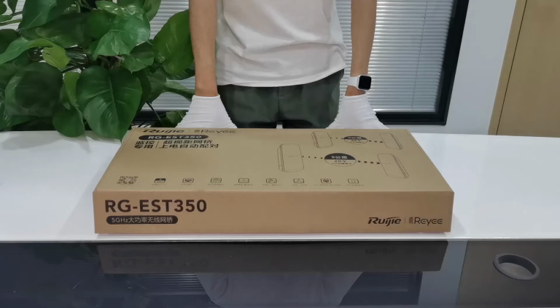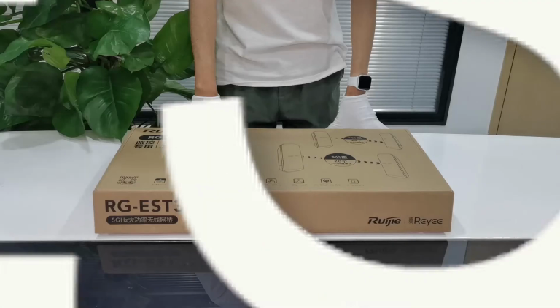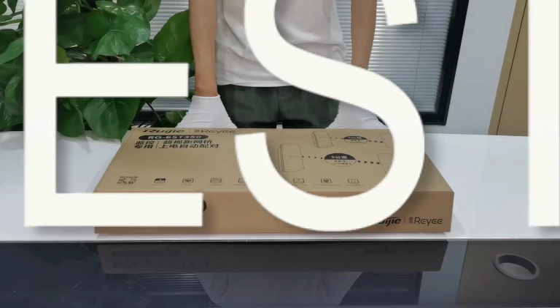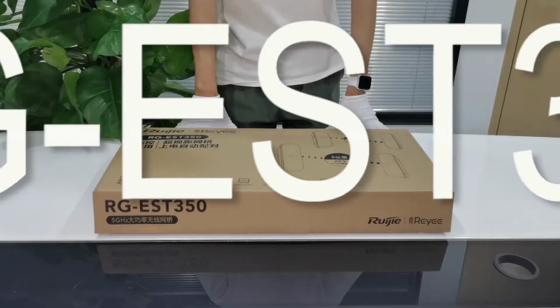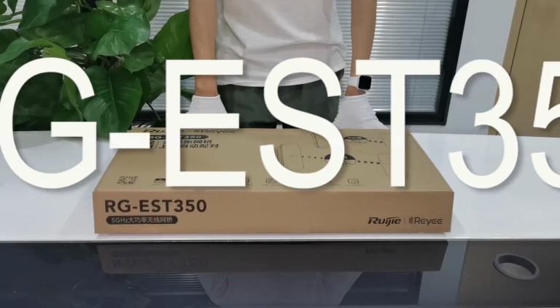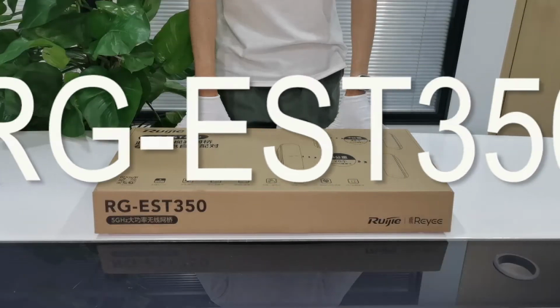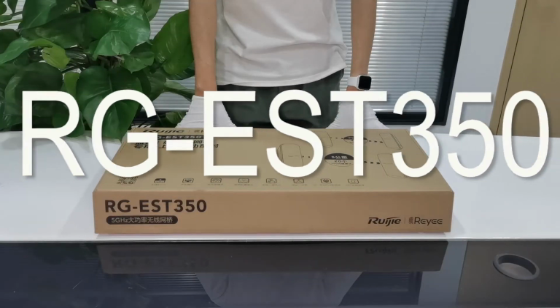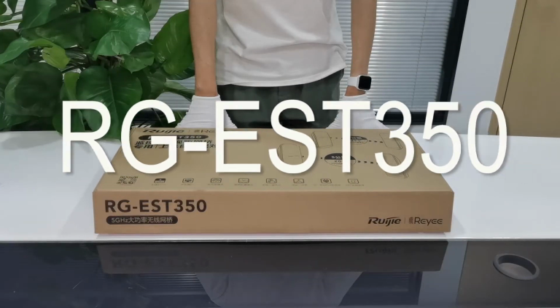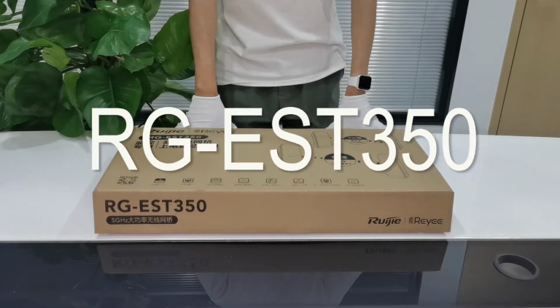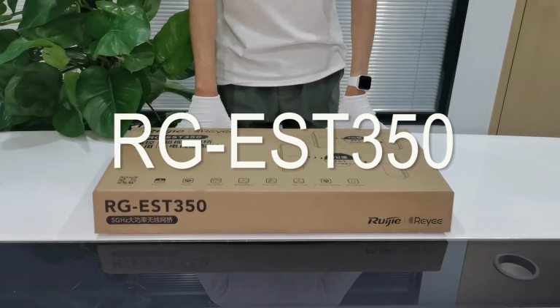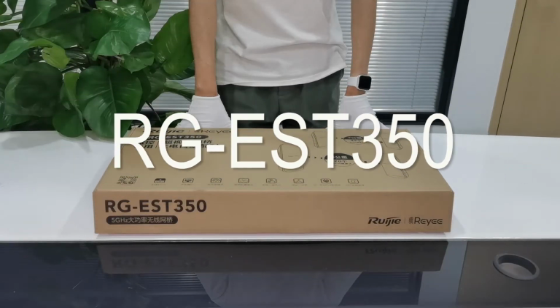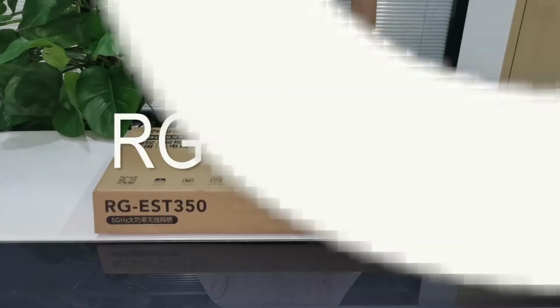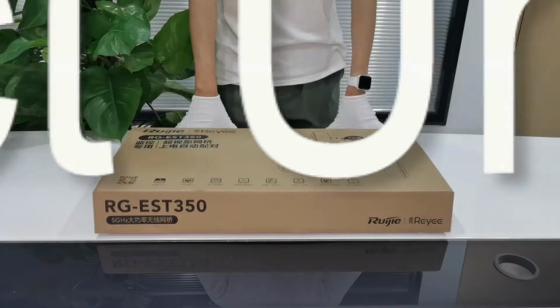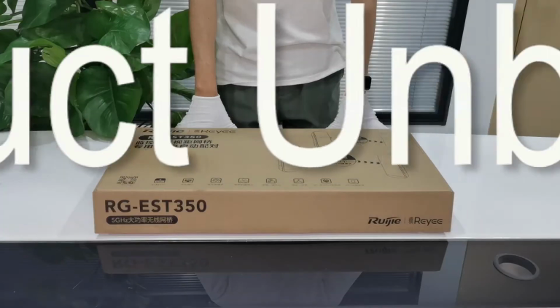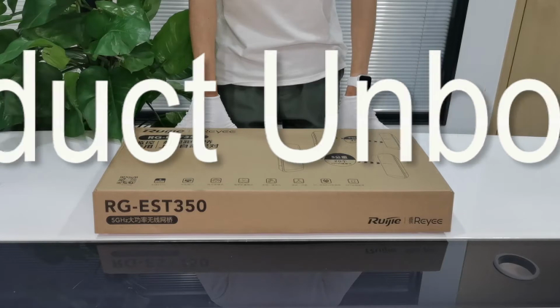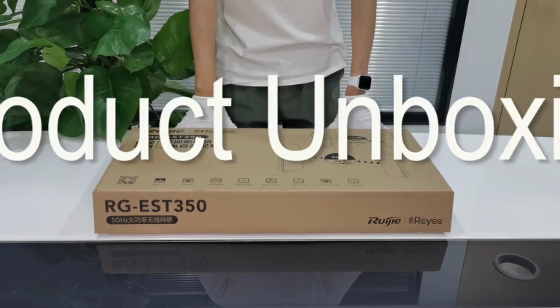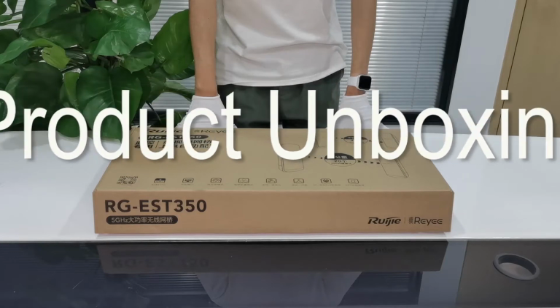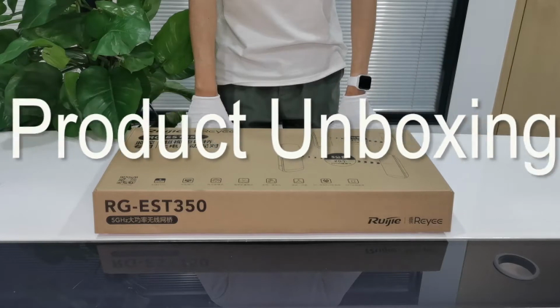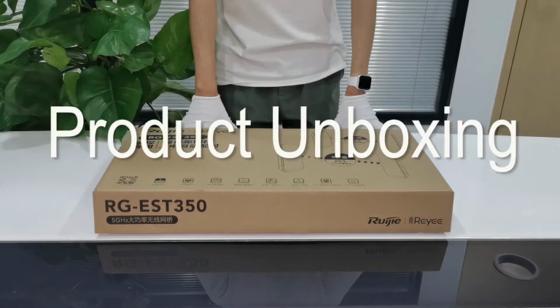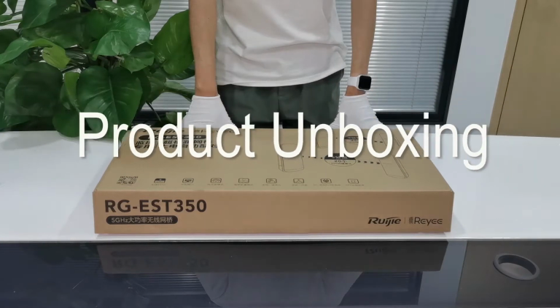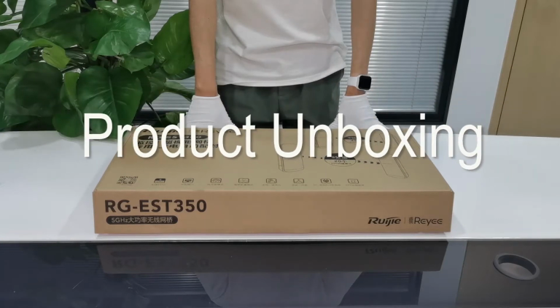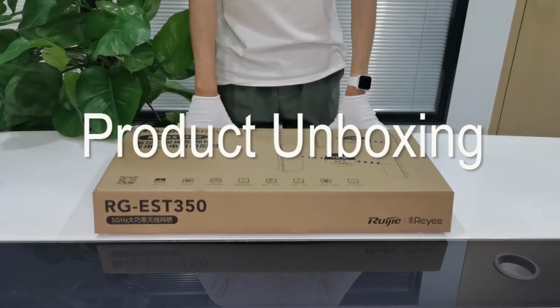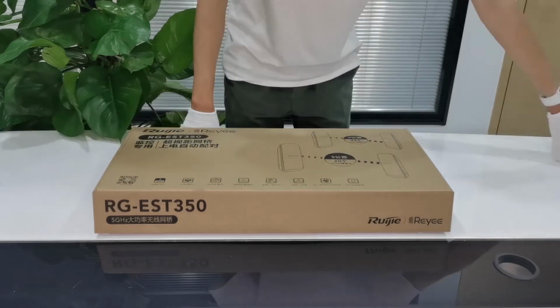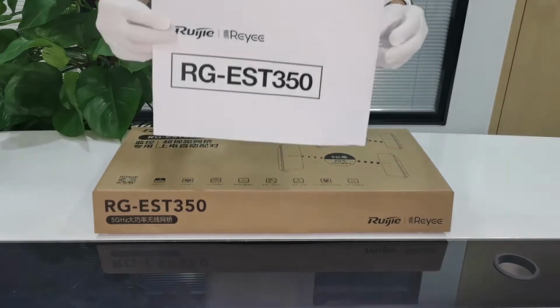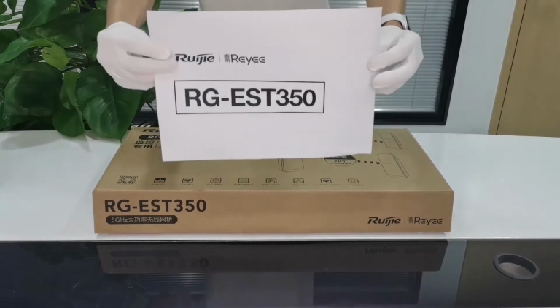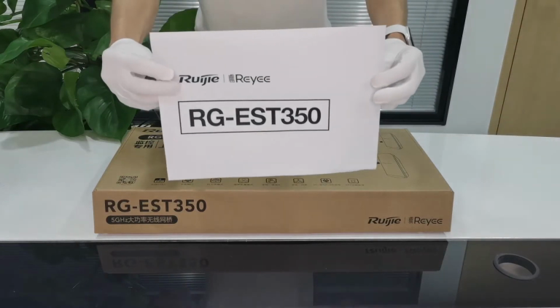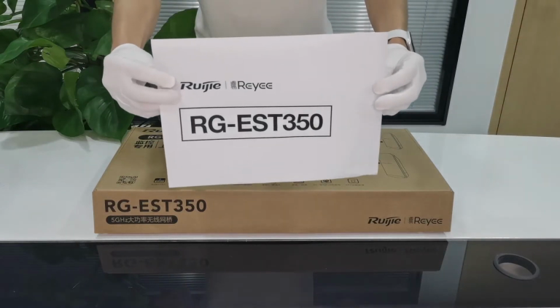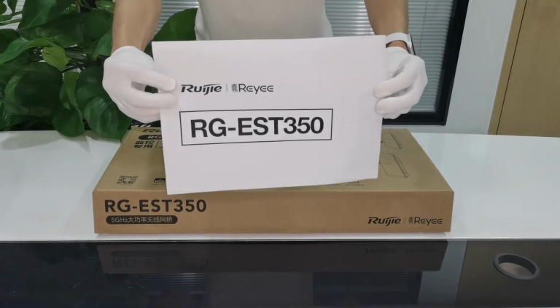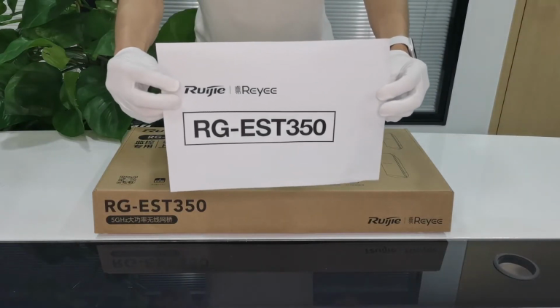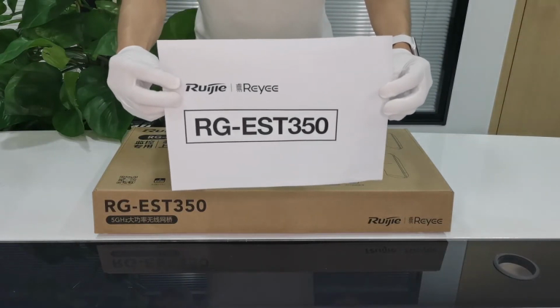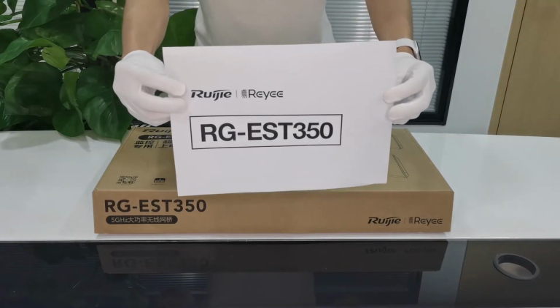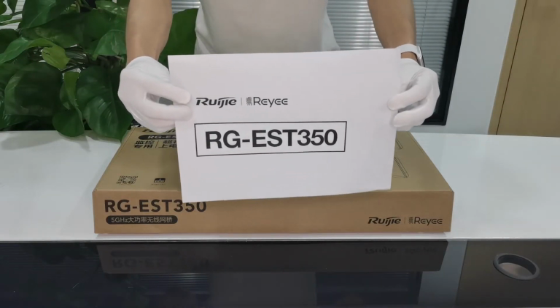Hello everyone, this is Reyee. I'm going to do an unboxing and overview of the RG-EST350.